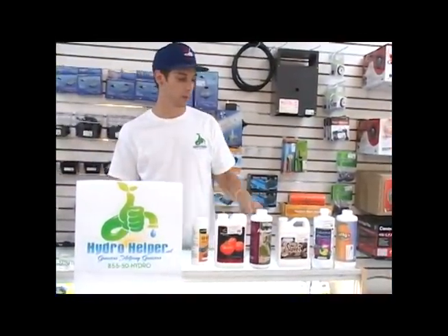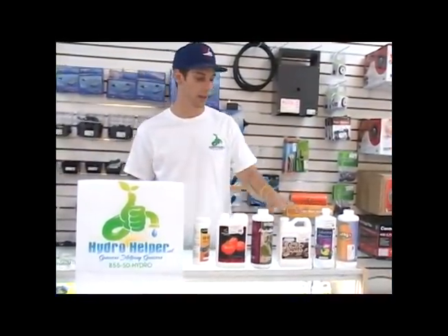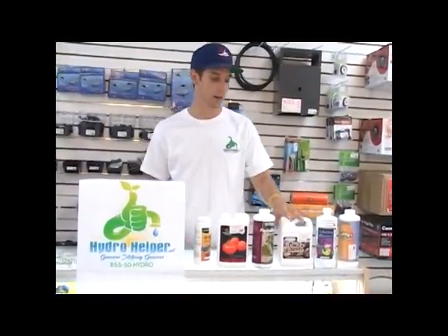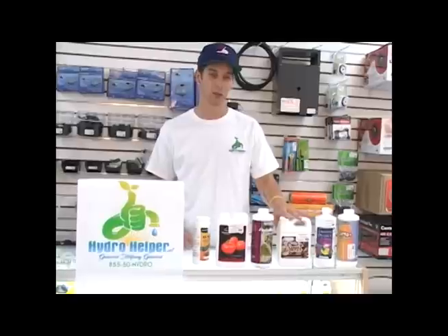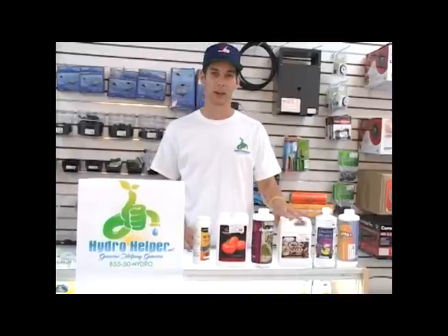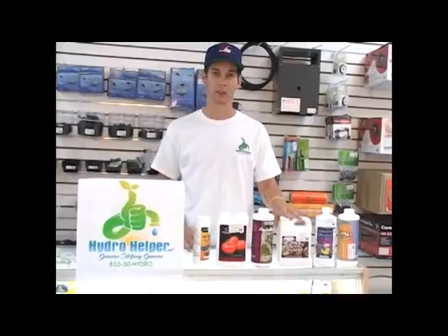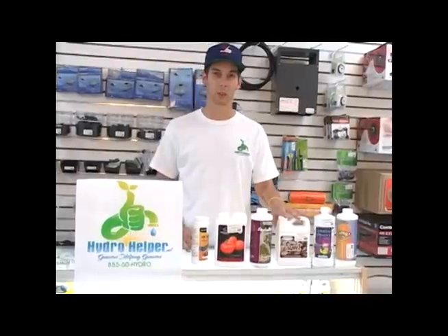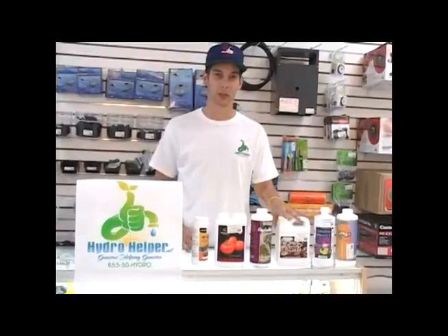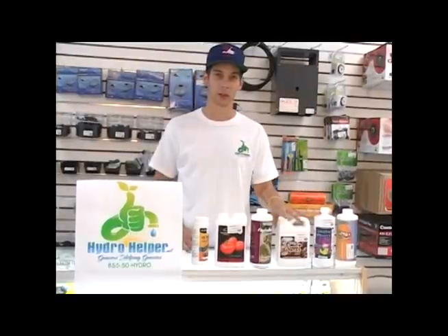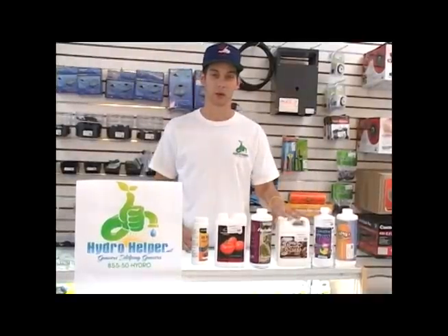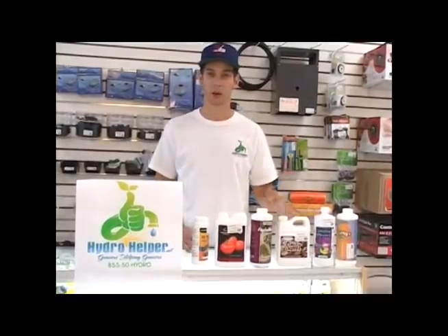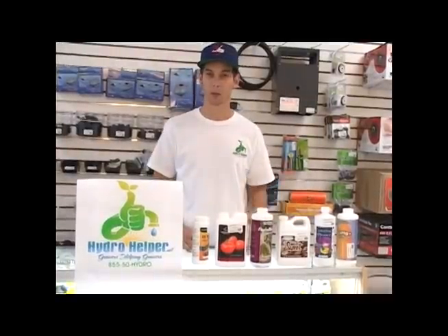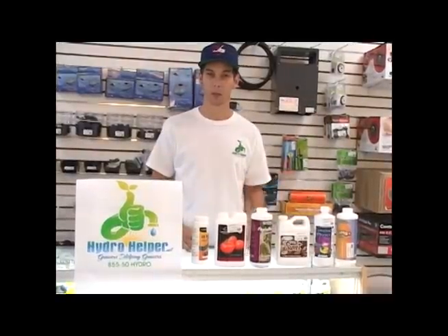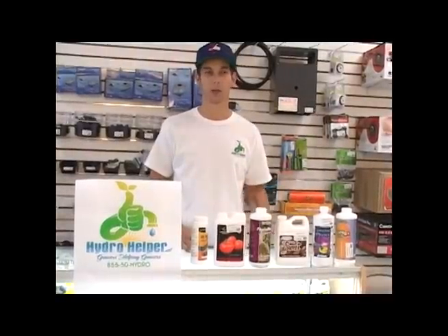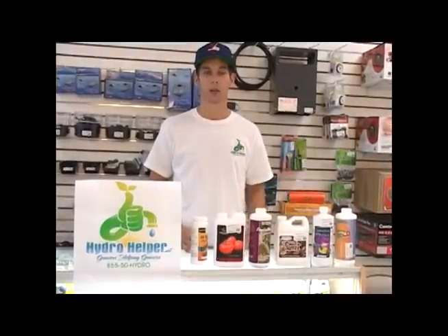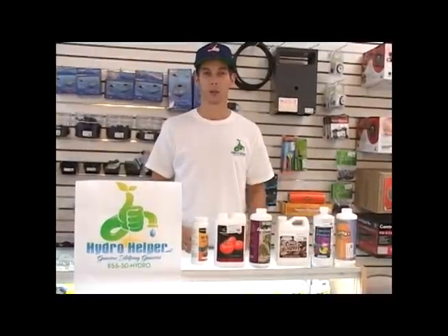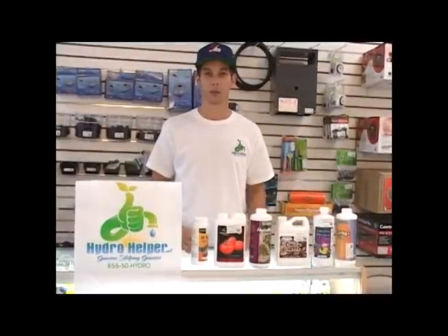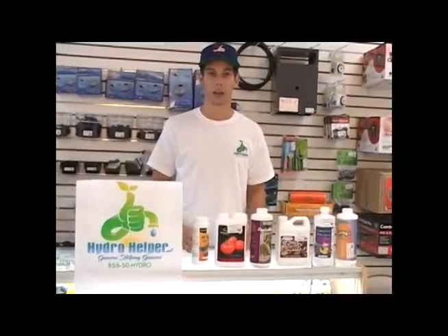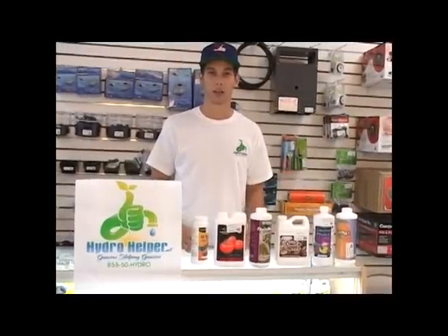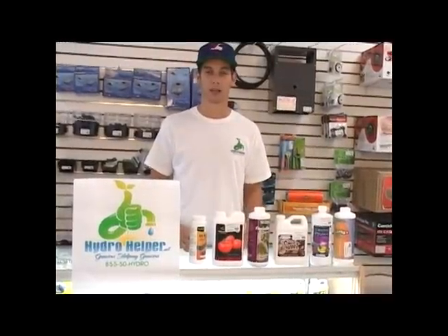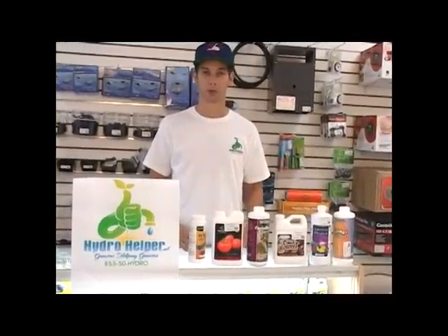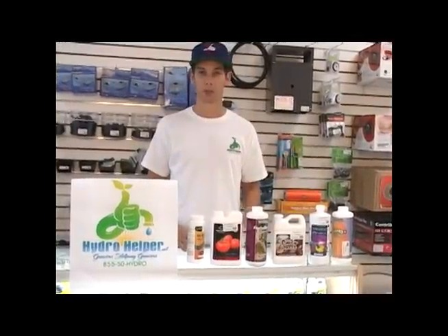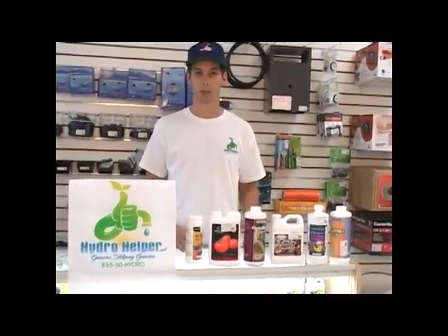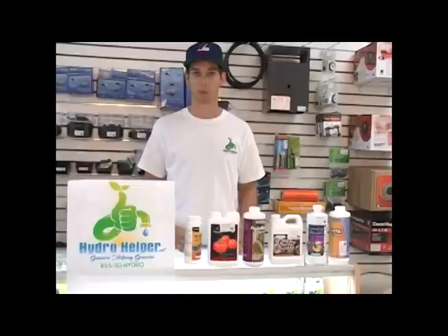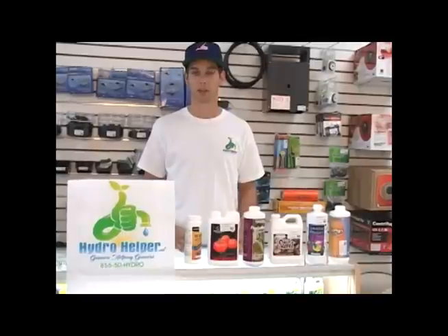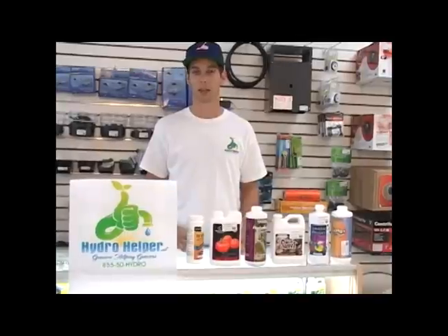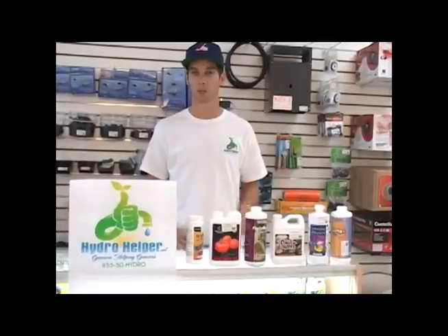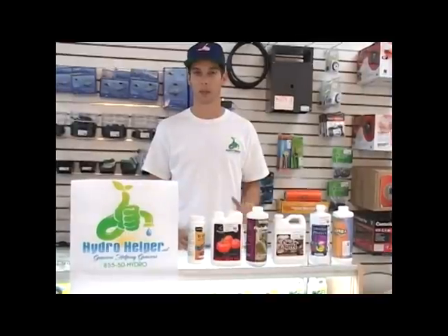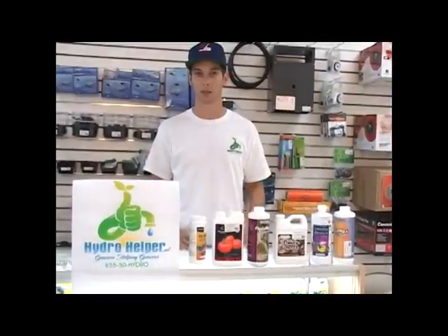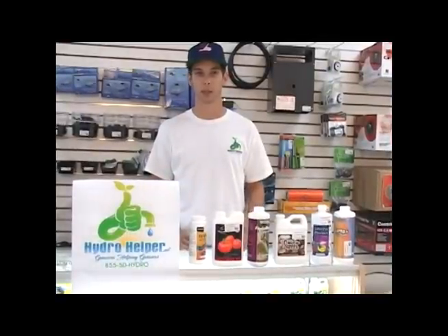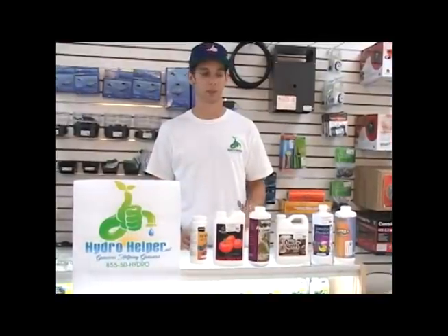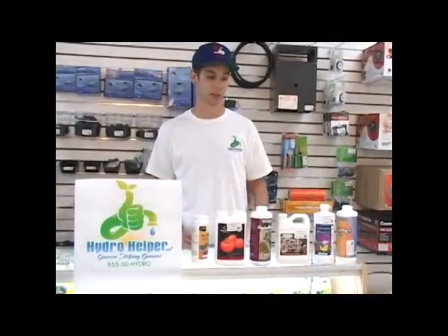Molasses also acts as a sweetener or a carbo loader, so this is going to add a lot of natural sugars to your plants that can help your flavors and smells.